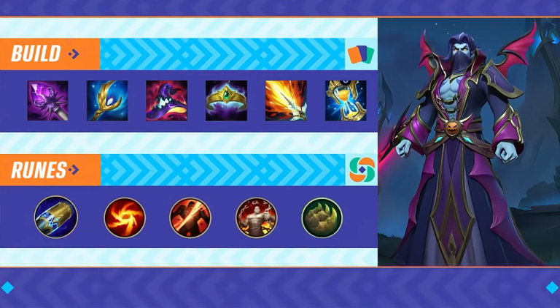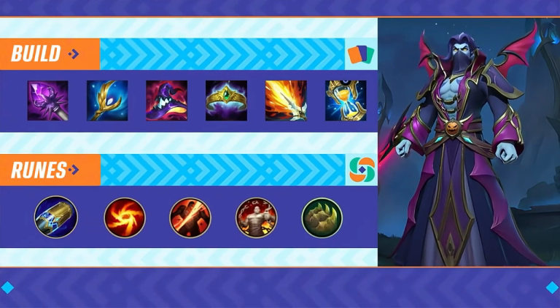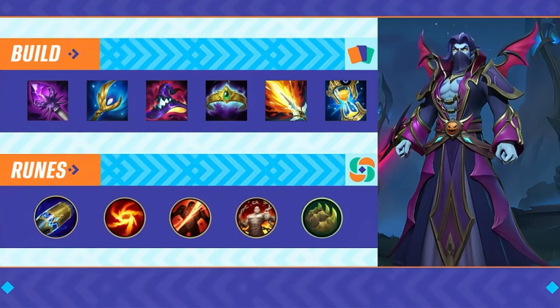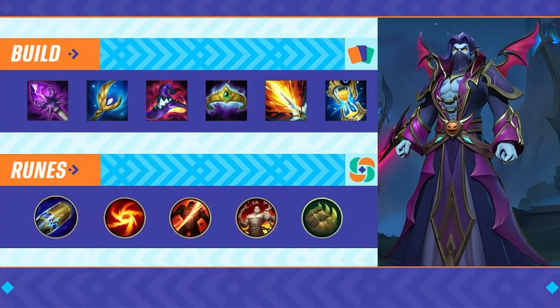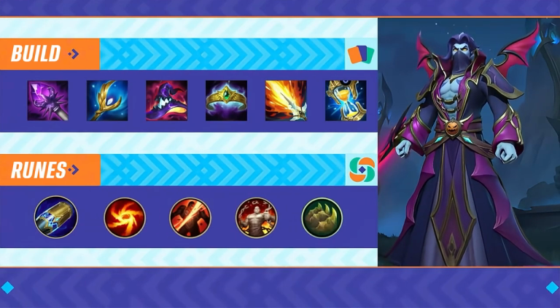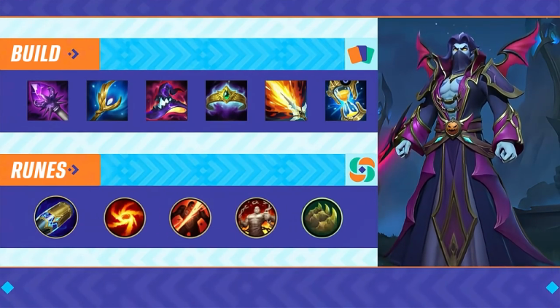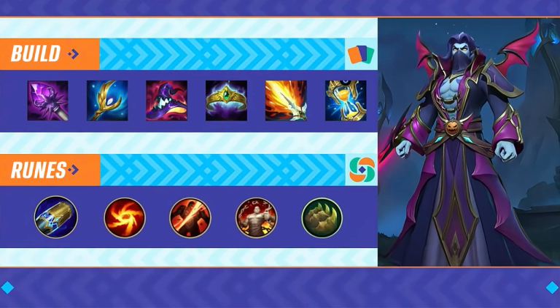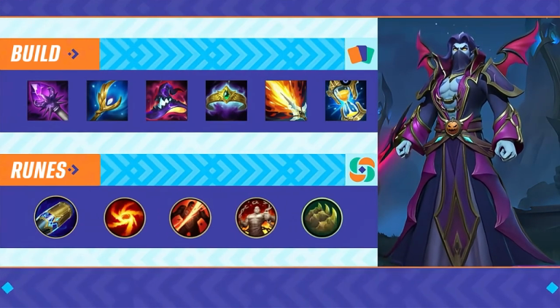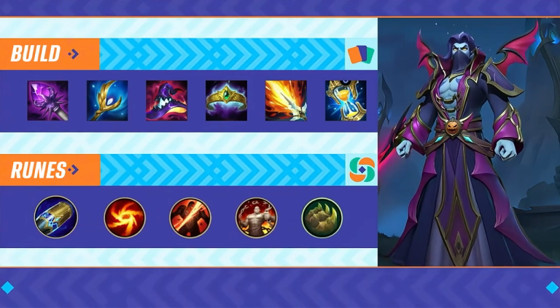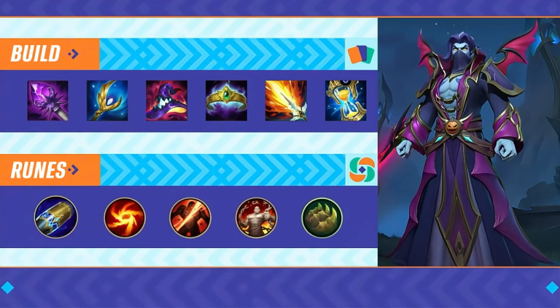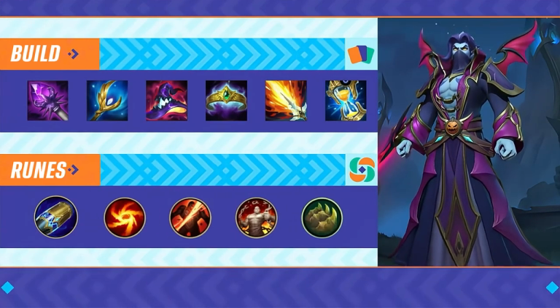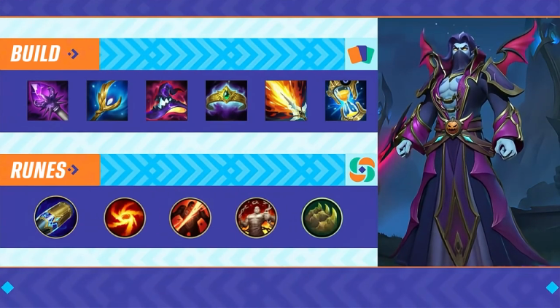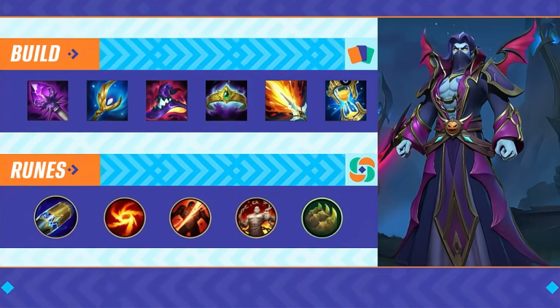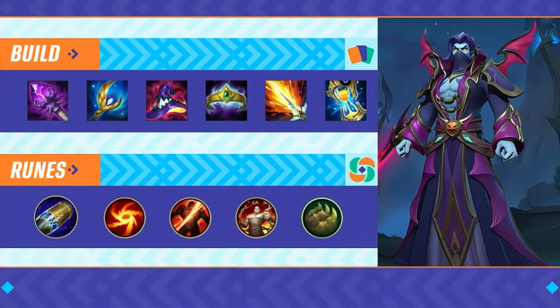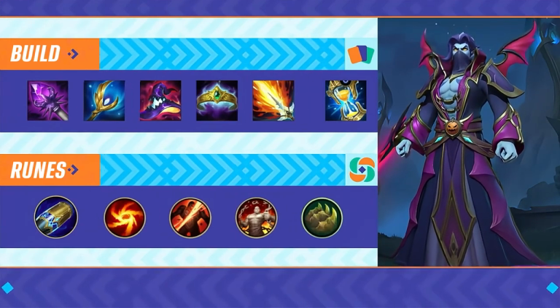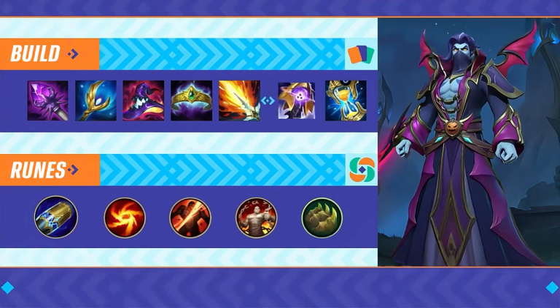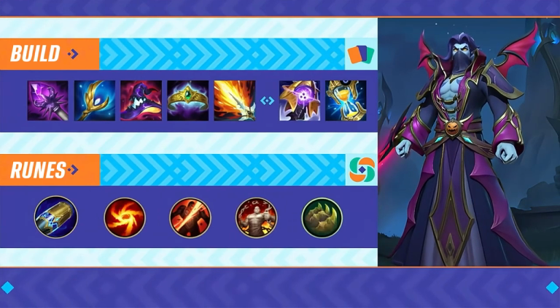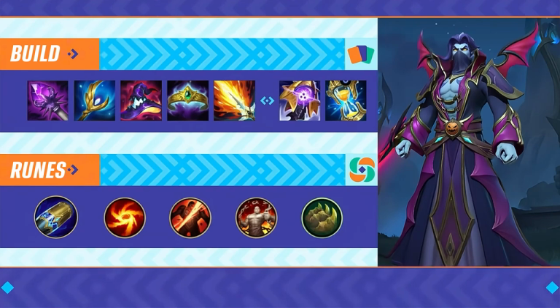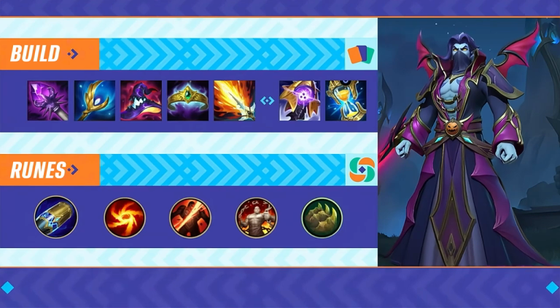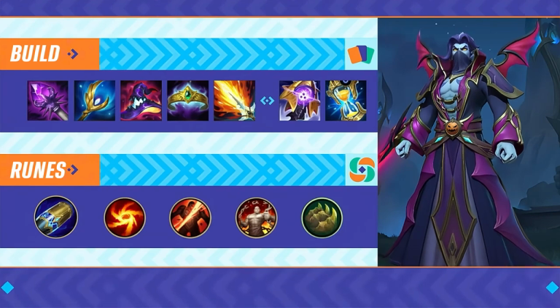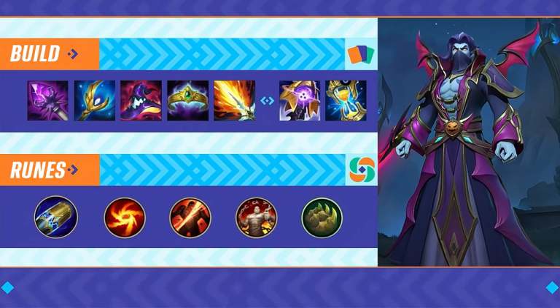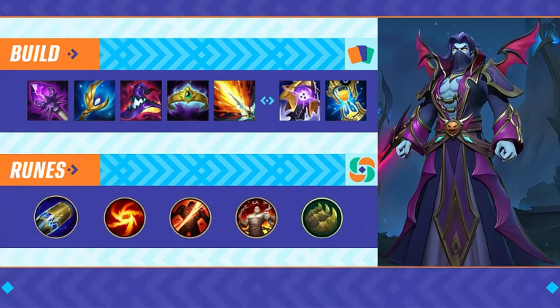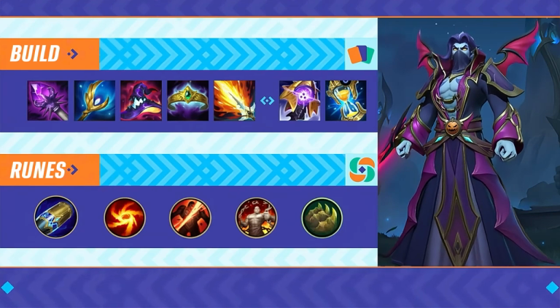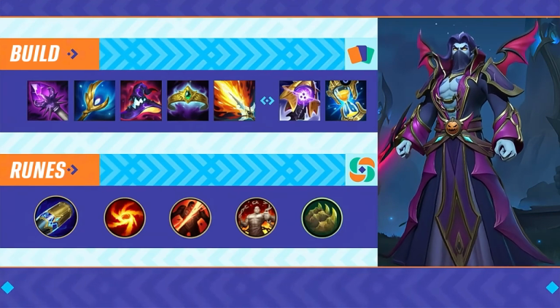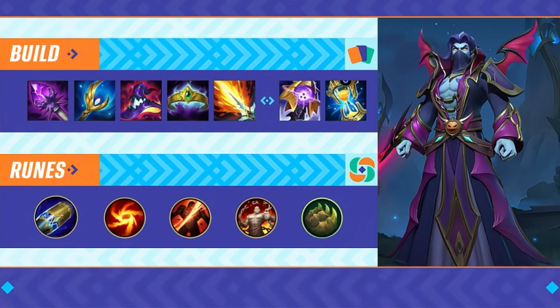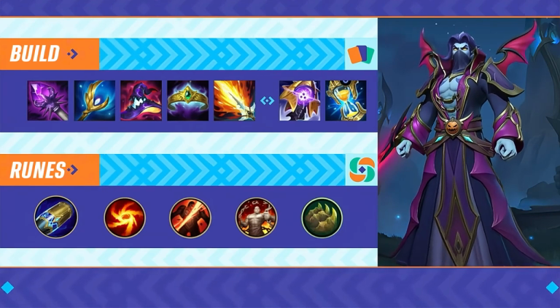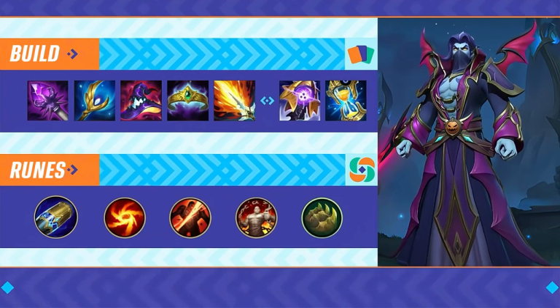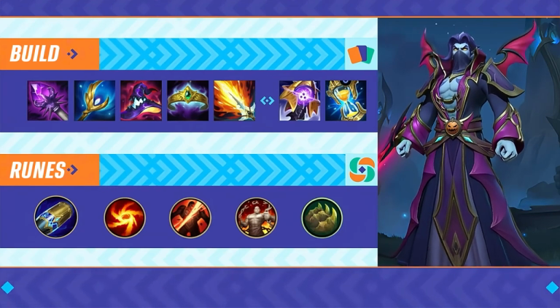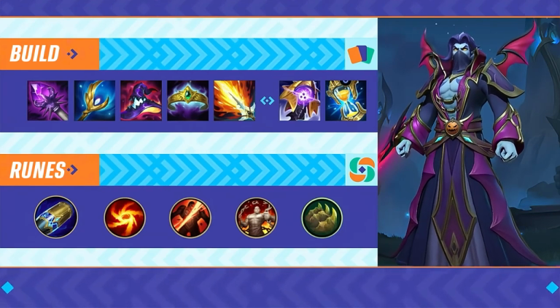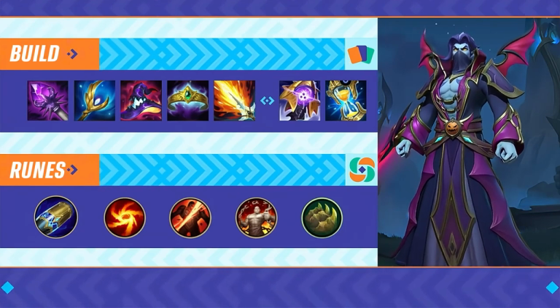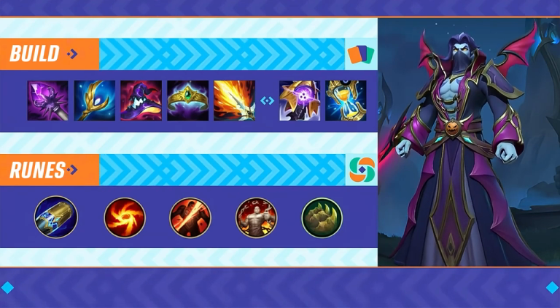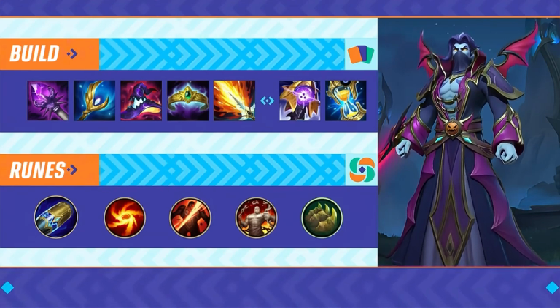If the enemy has strong poke, swap Lich Bane for Riftmaker to sustain through poke damage.